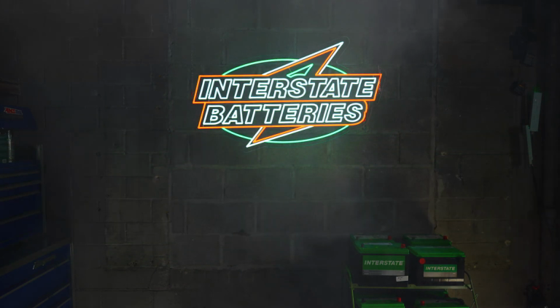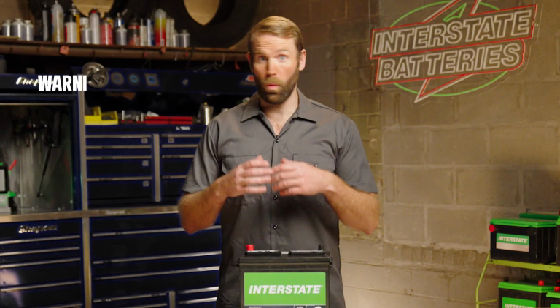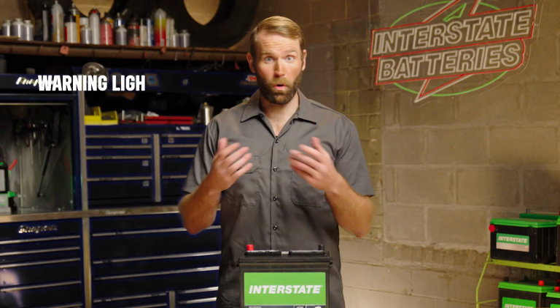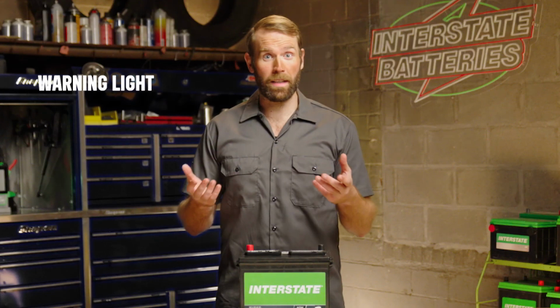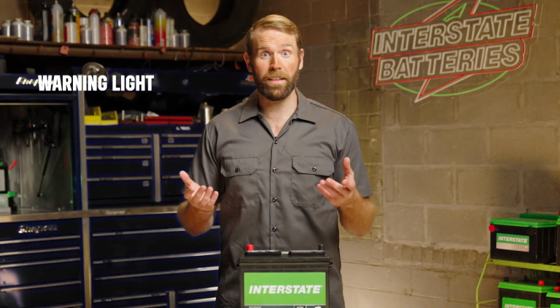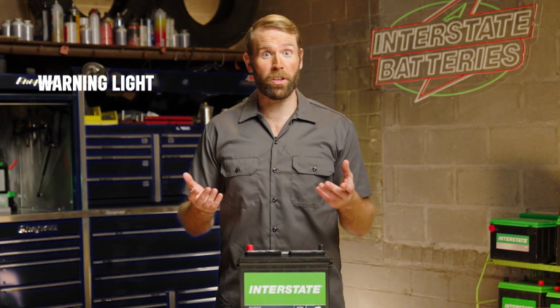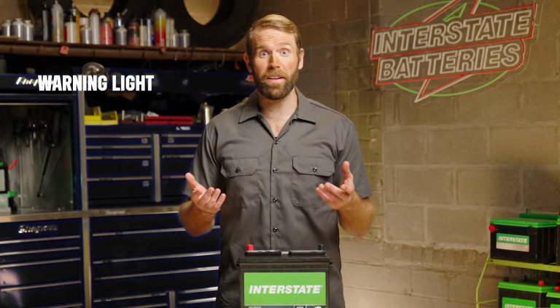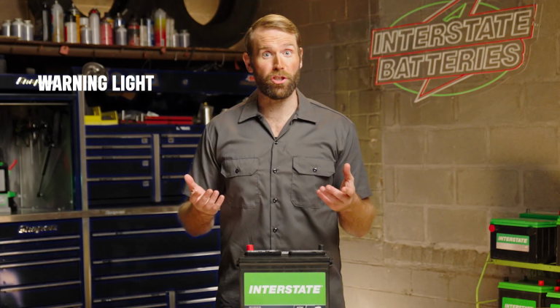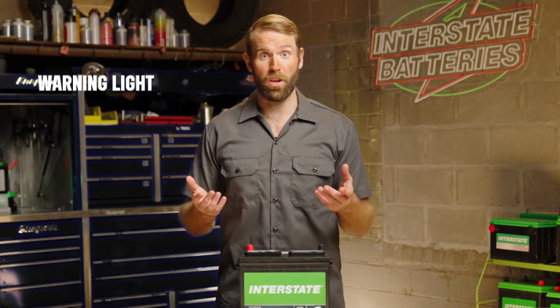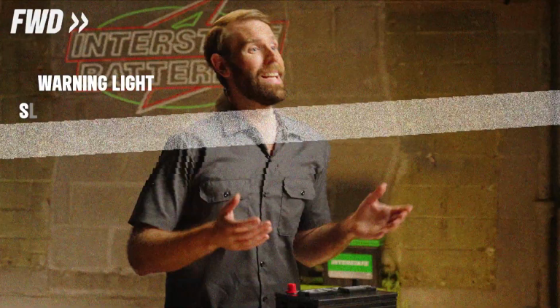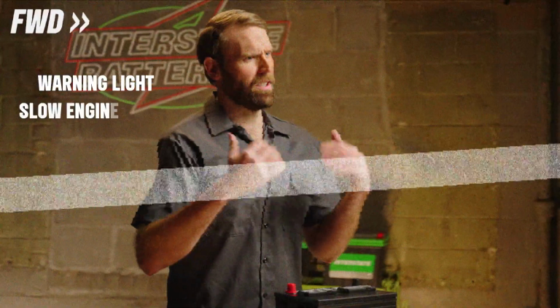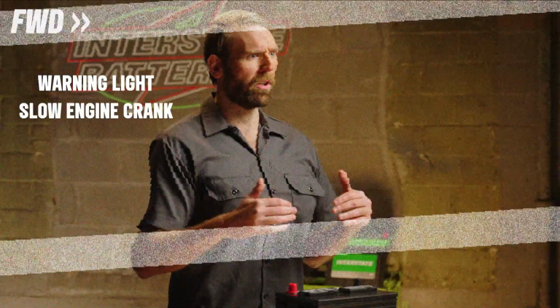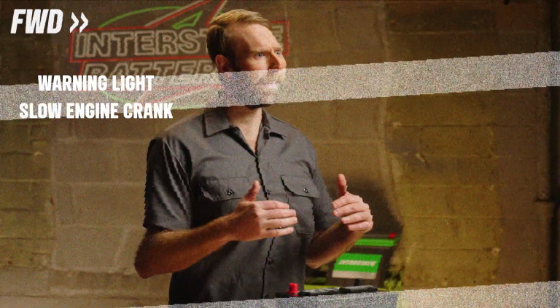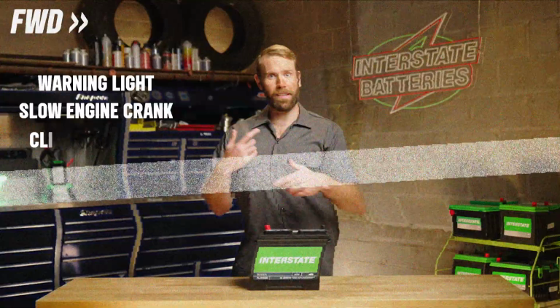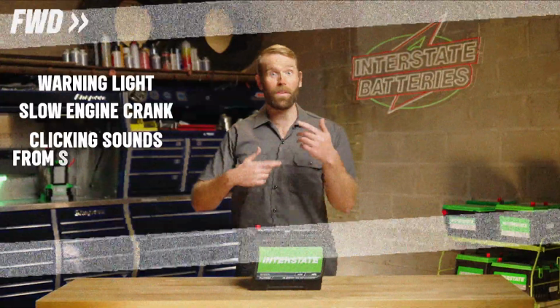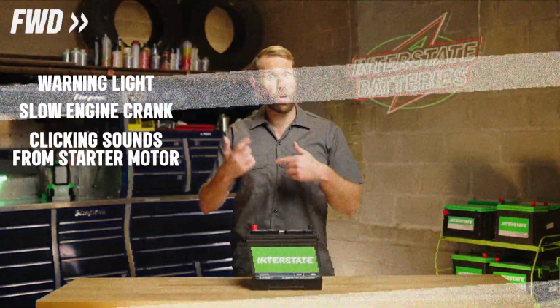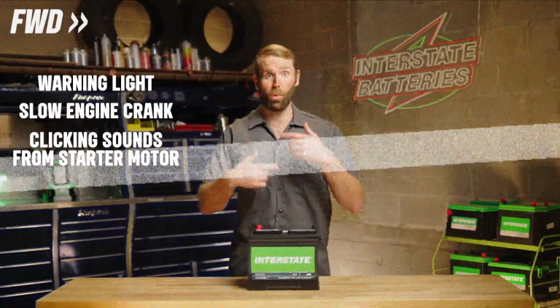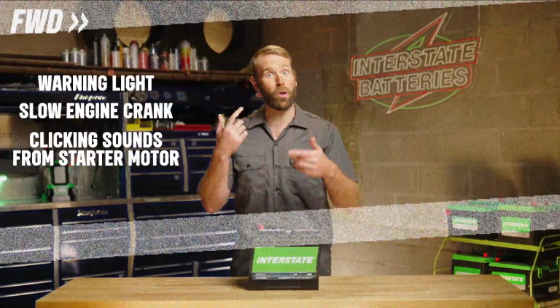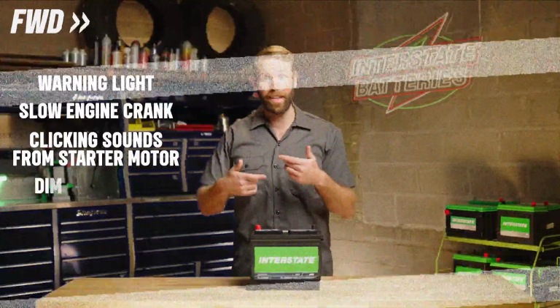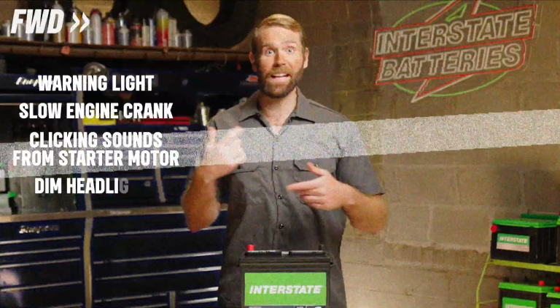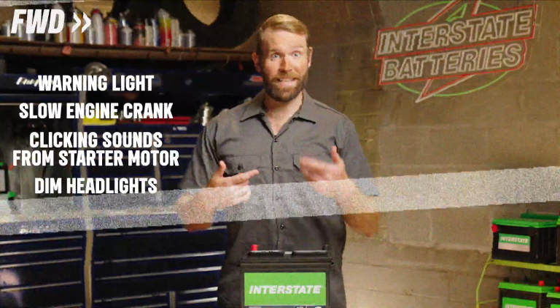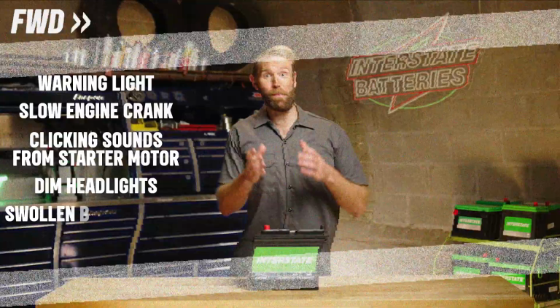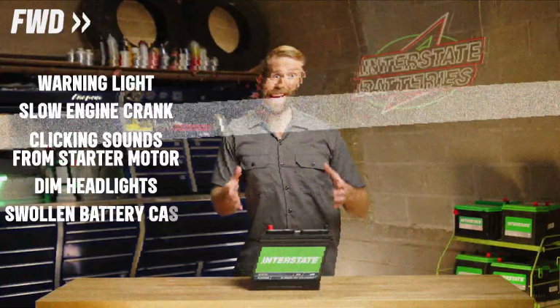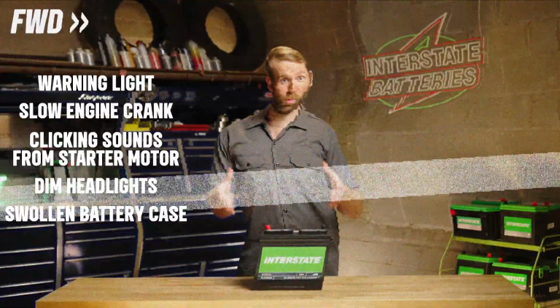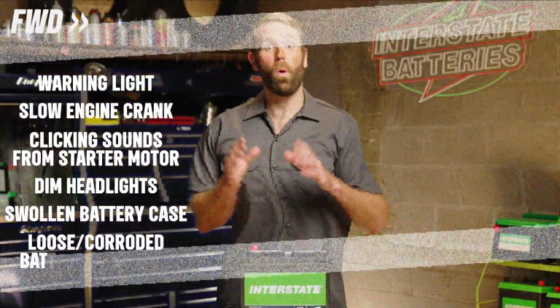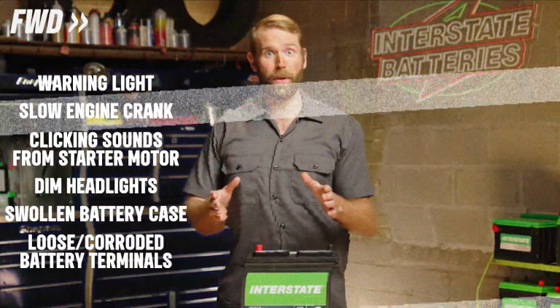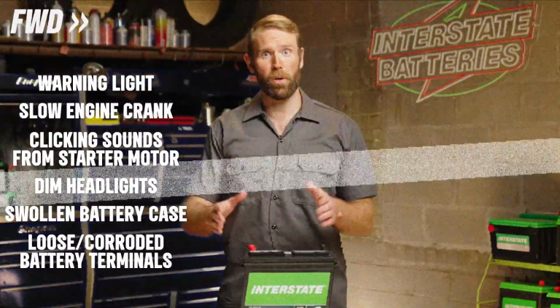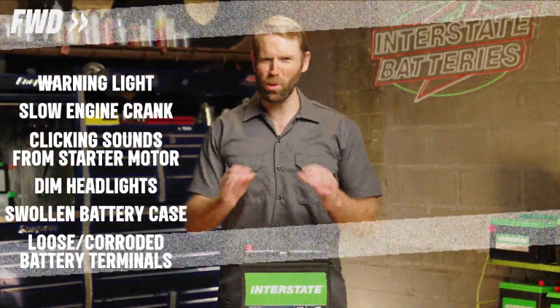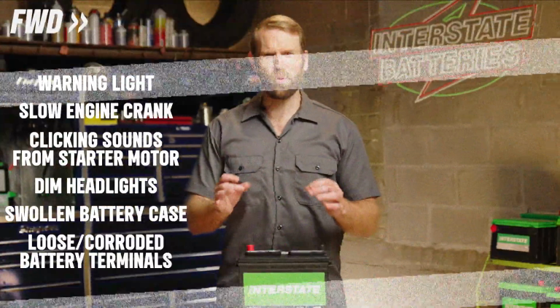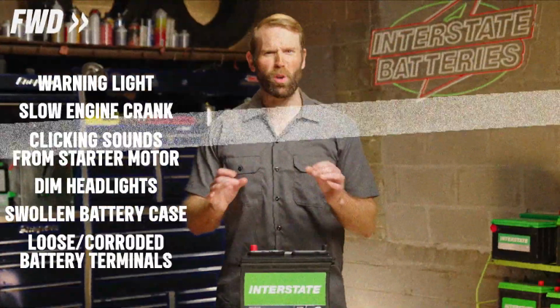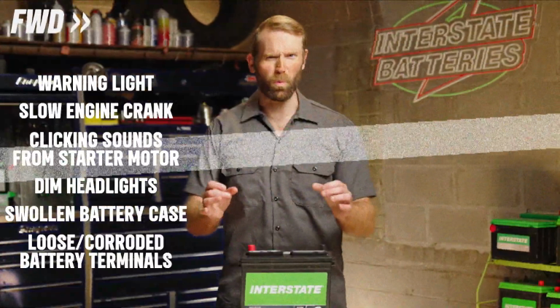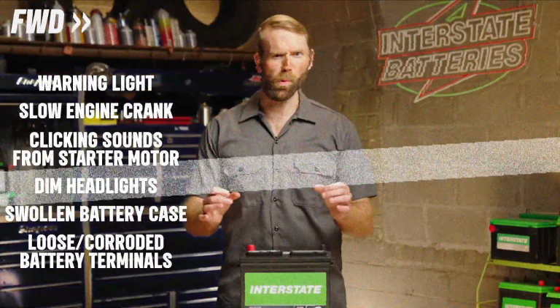The warning light on your car's dash is on. The engine is slowly cranking. There's a clicking sound on the starter motor when you're turning your key. The headlights are dim. Your battery is swollen, or the battery terminals are loose or corroded.